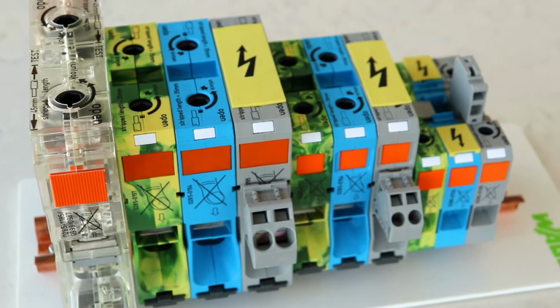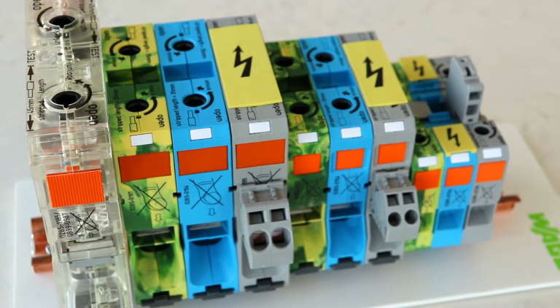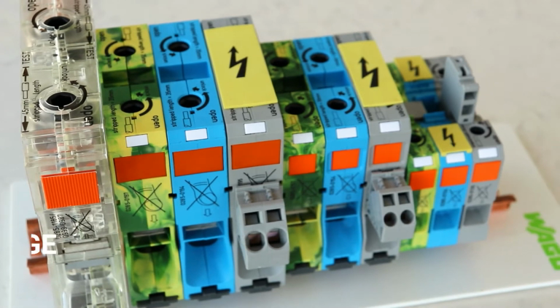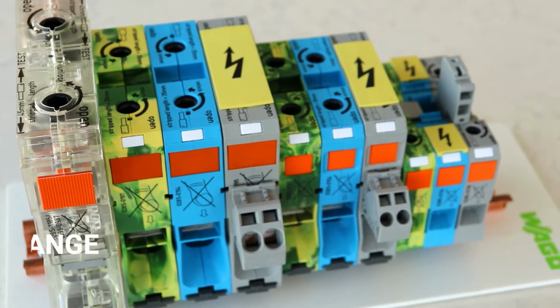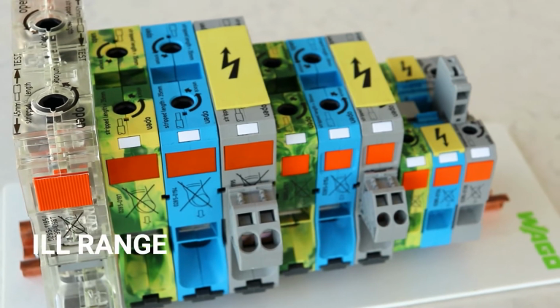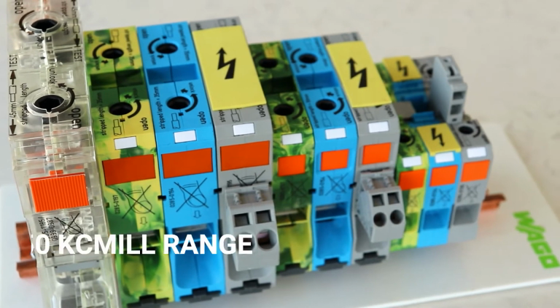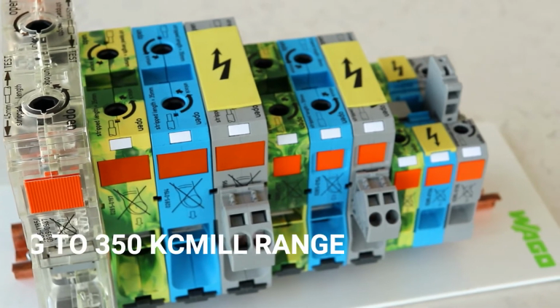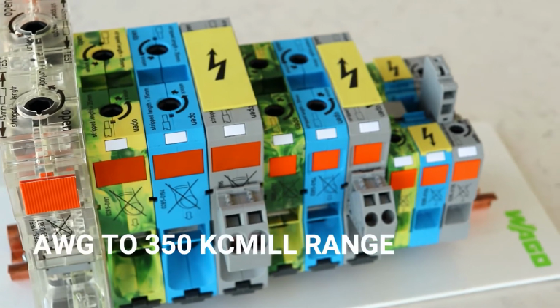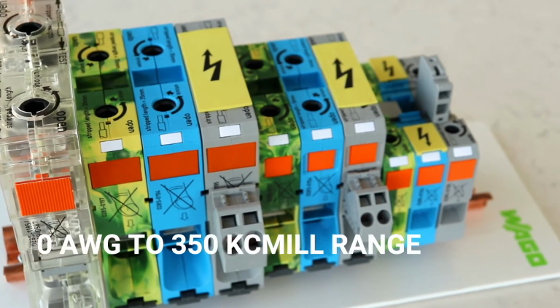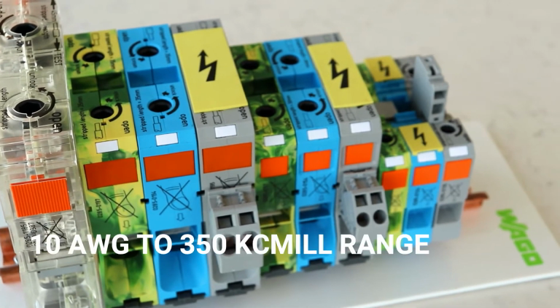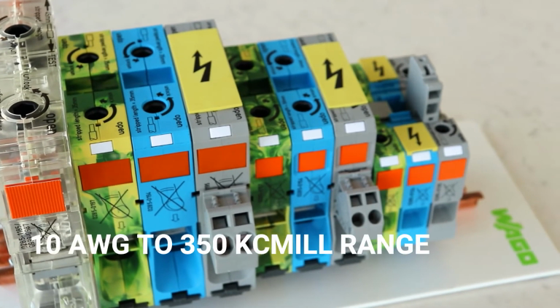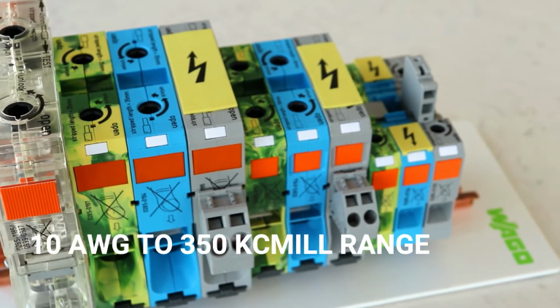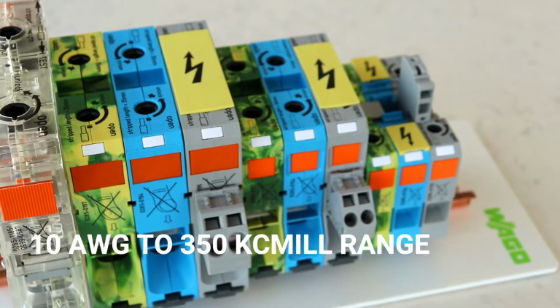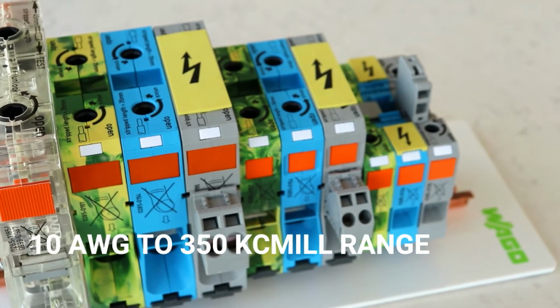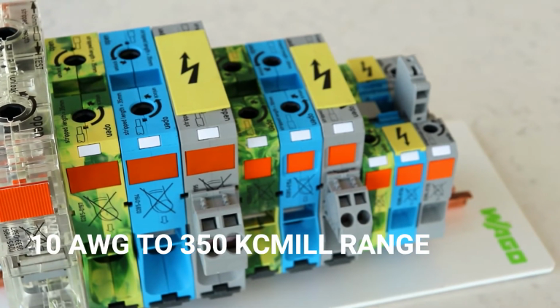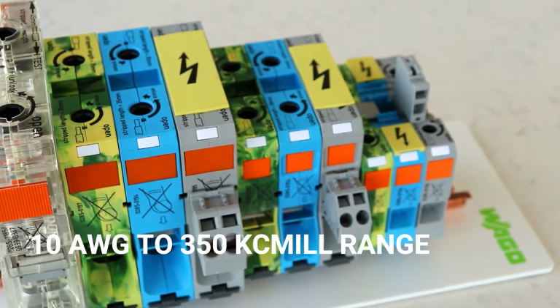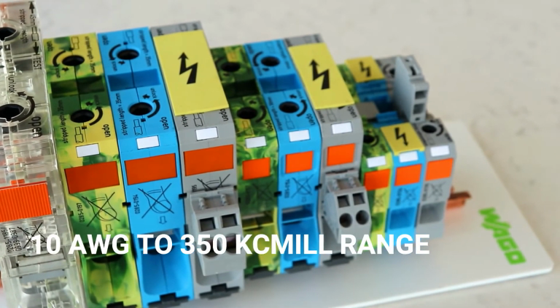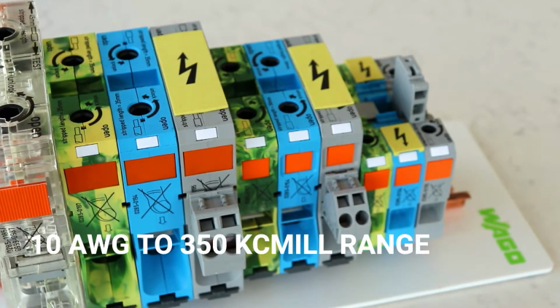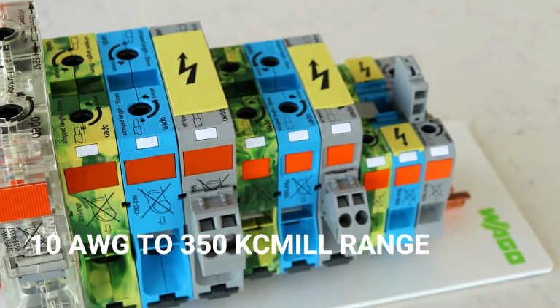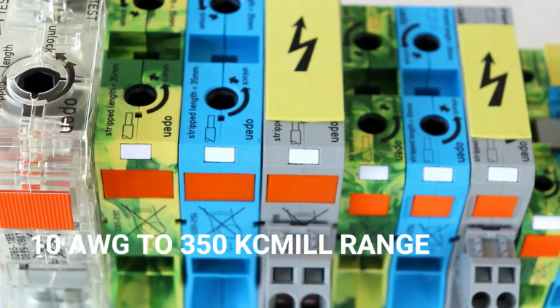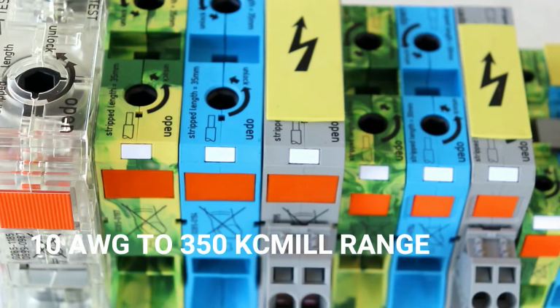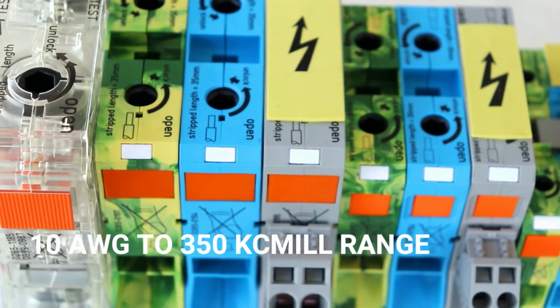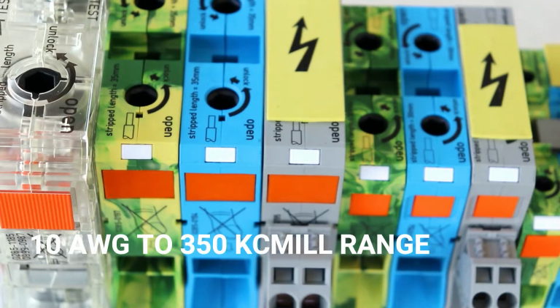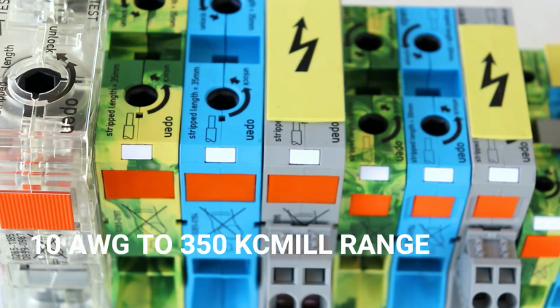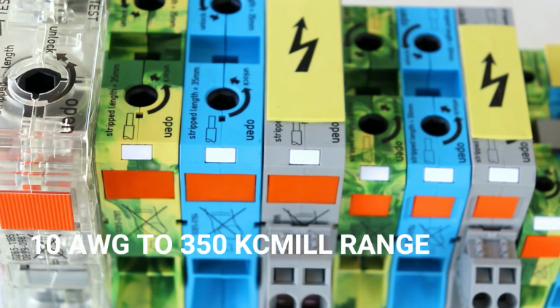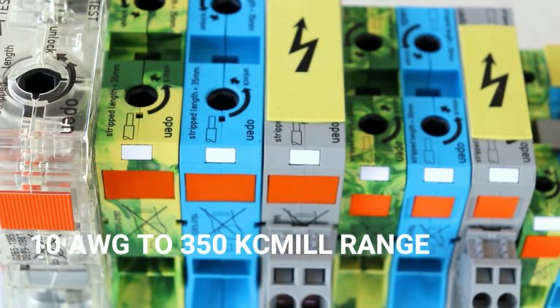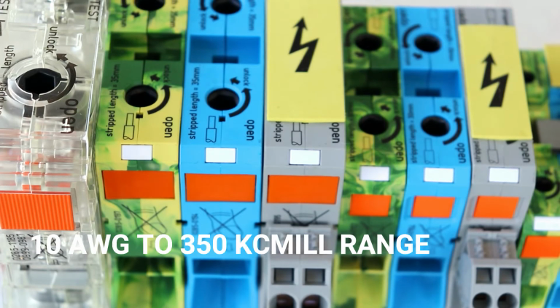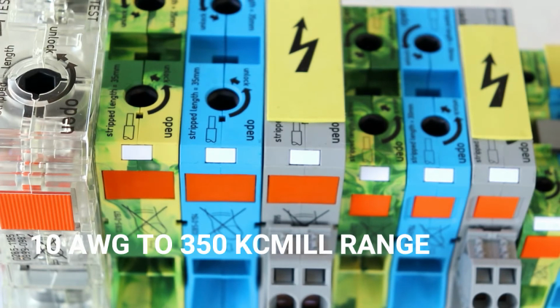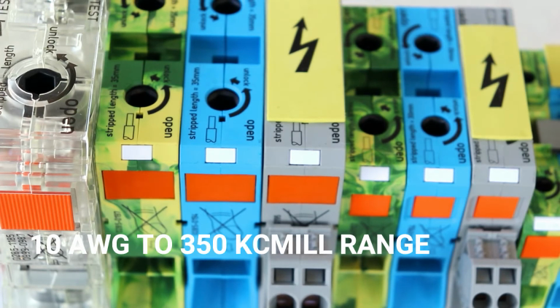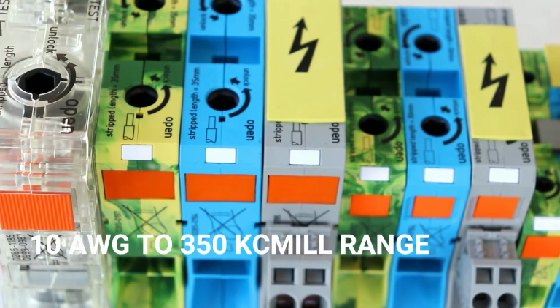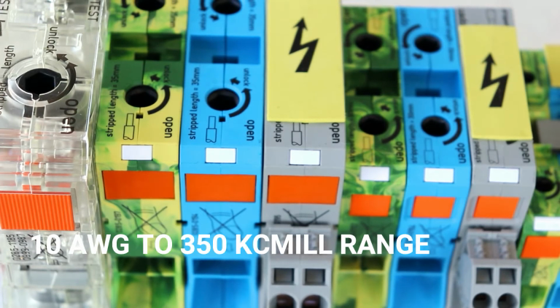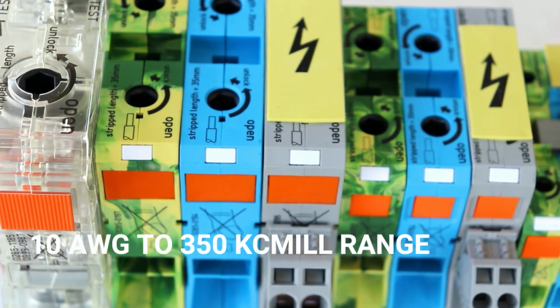The WAGO Power Cage Clamp Series Terminal Blocks have four sizes for conductors ranging from 10 gauge up to 350 KC mil.